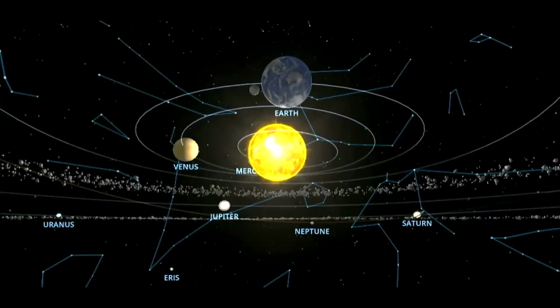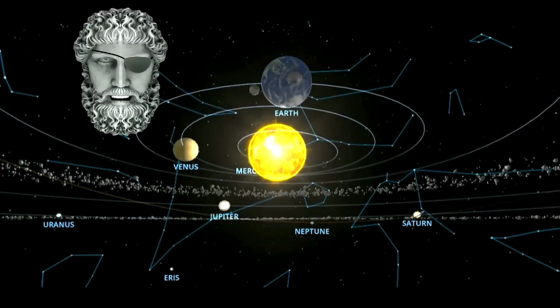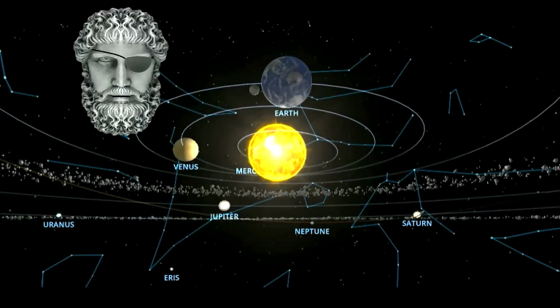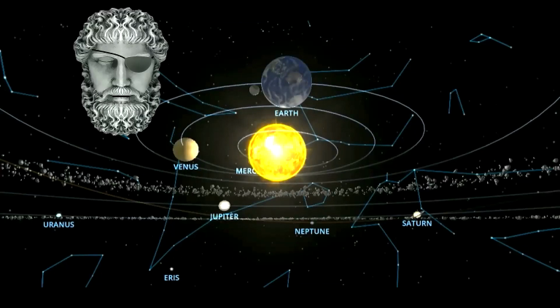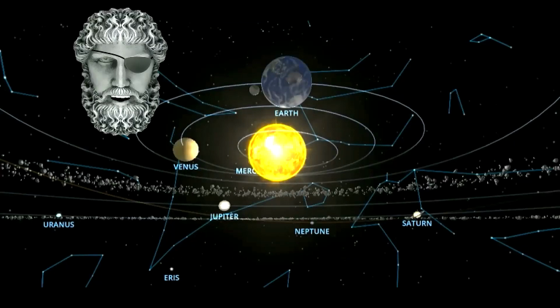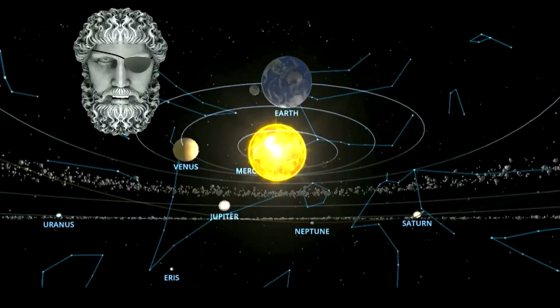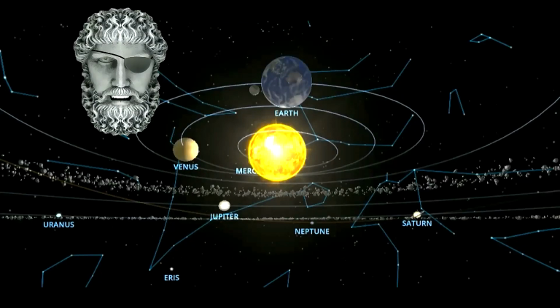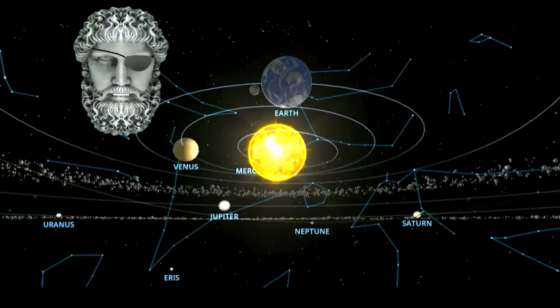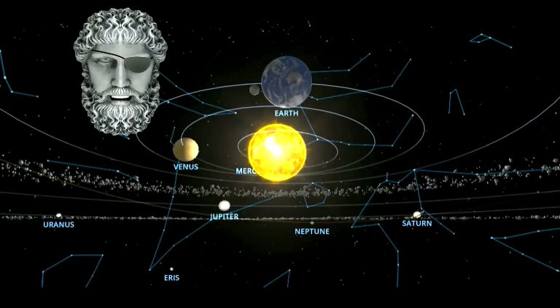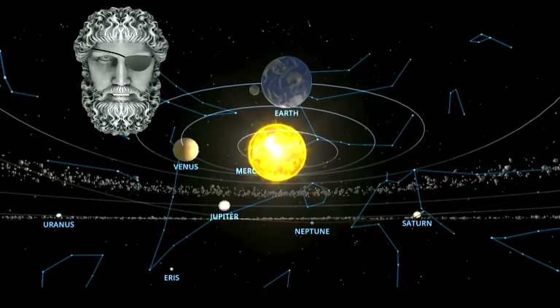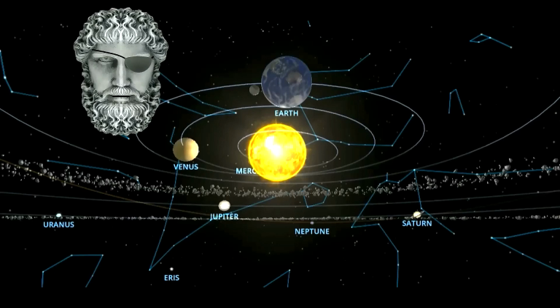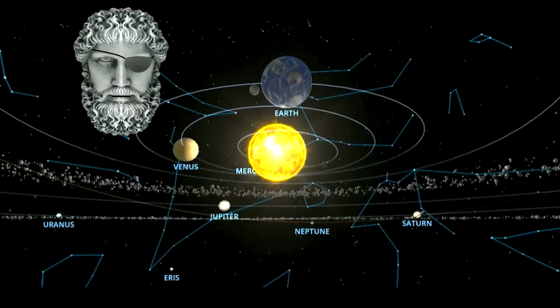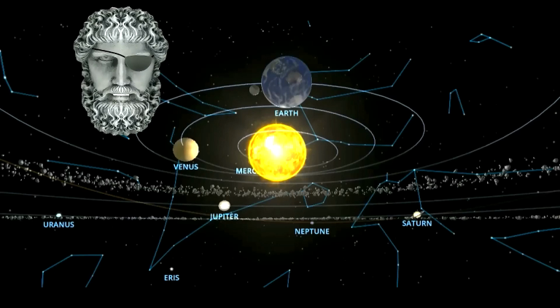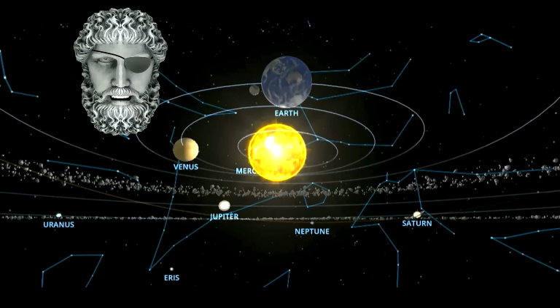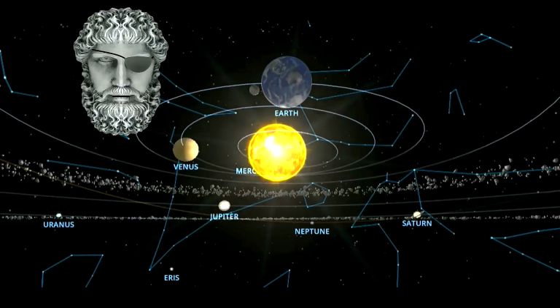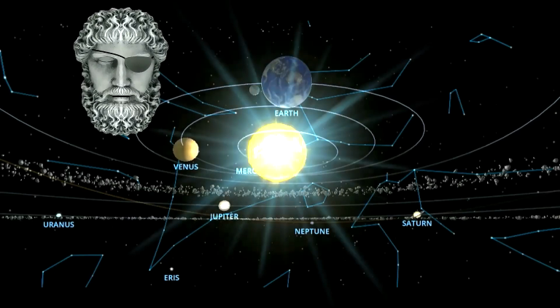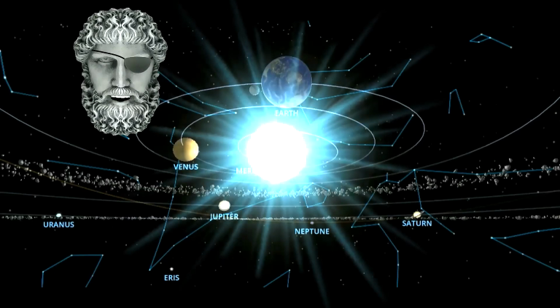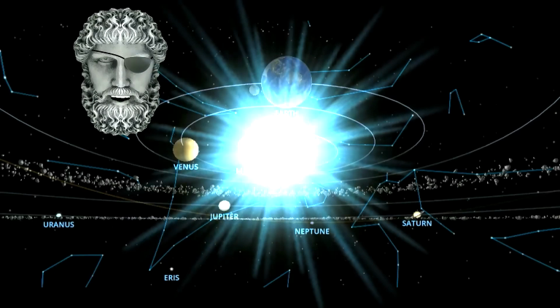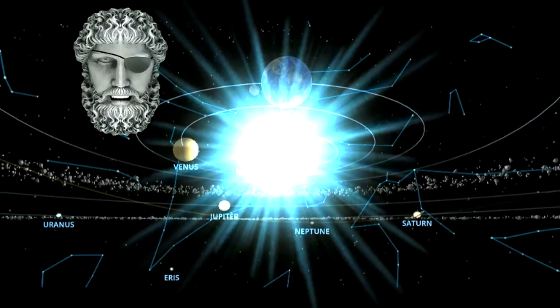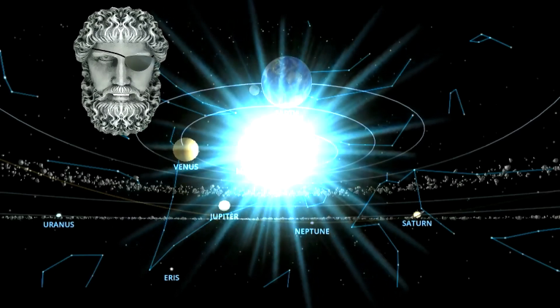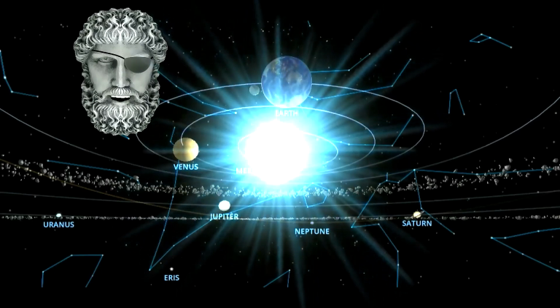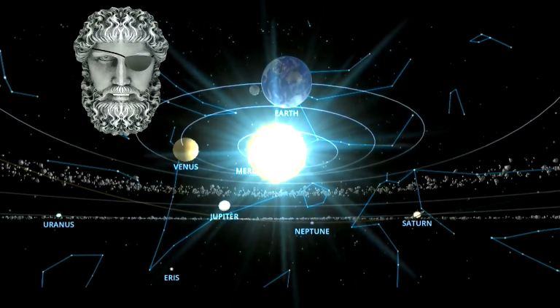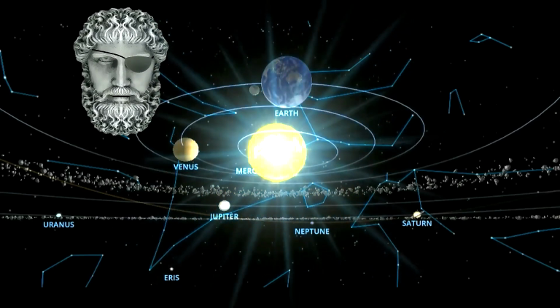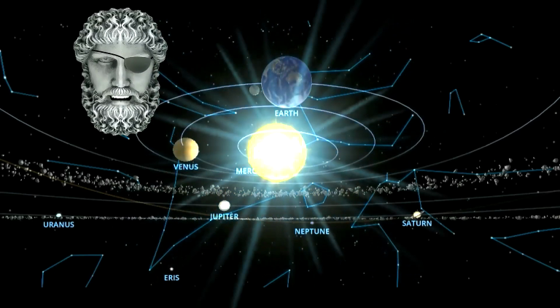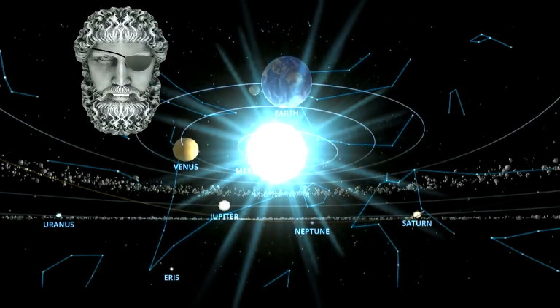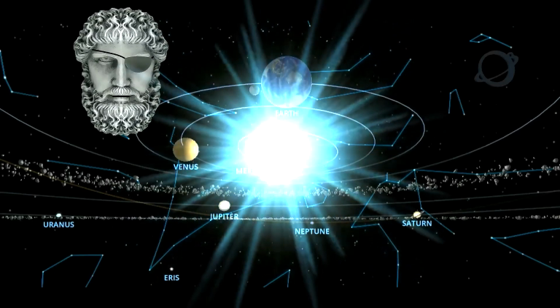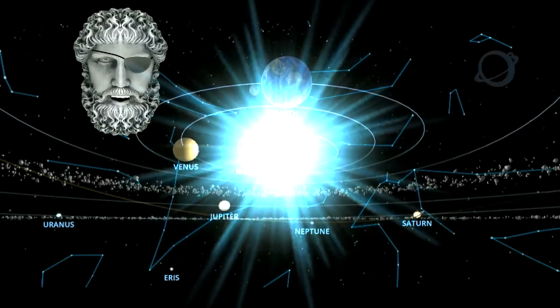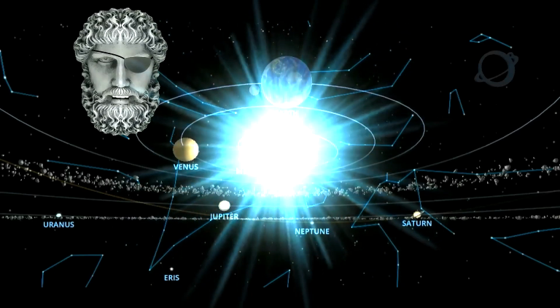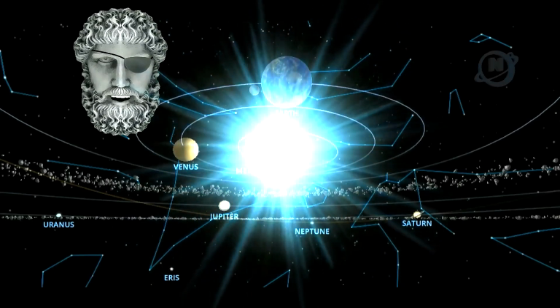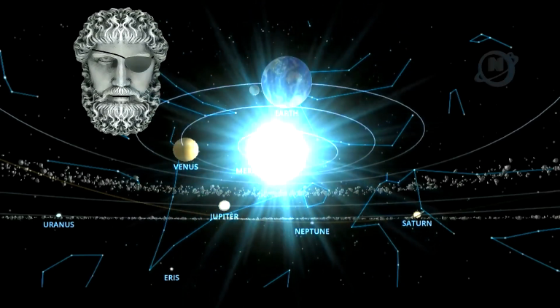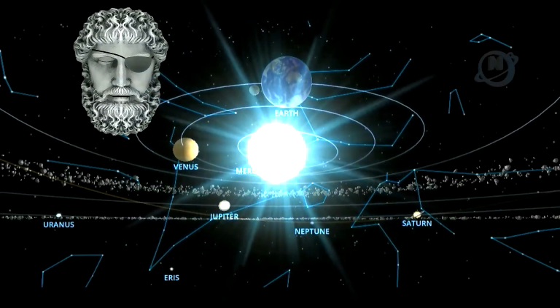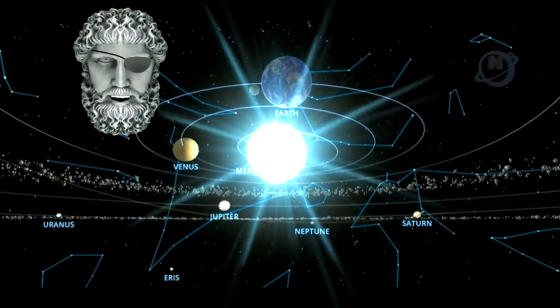This is the position of the planets today. And as always, sit back, relax, and let me keep my eye on the sun for you.